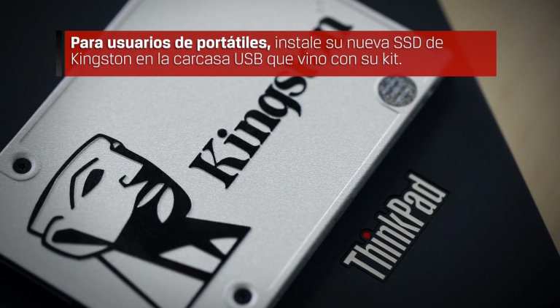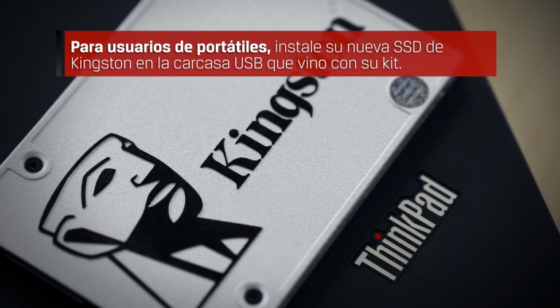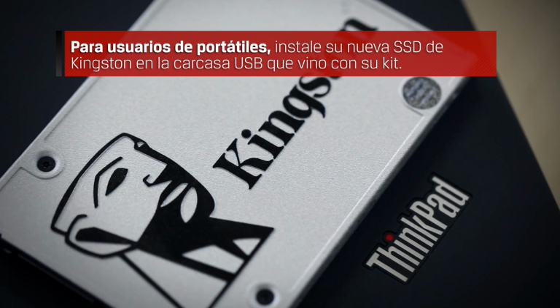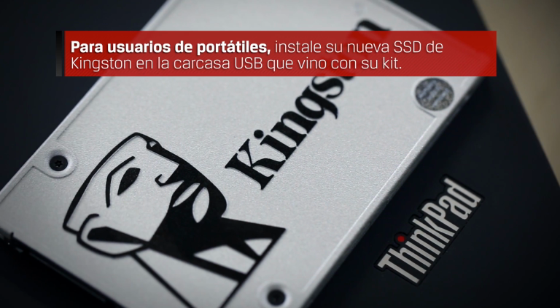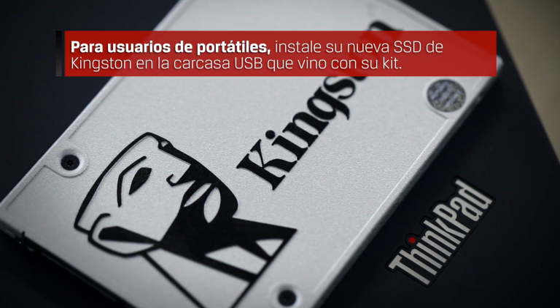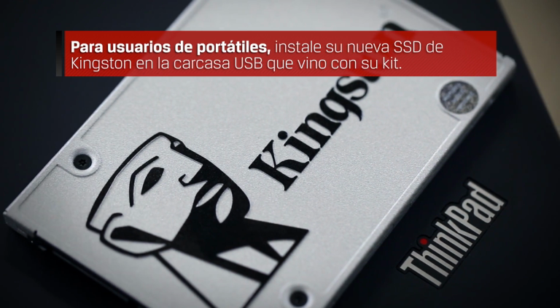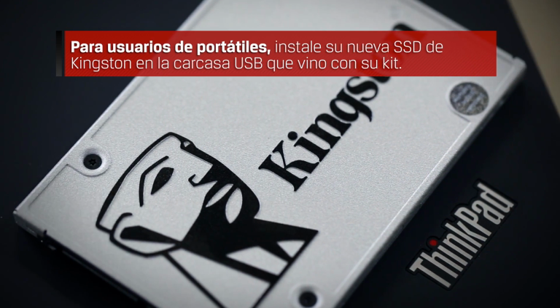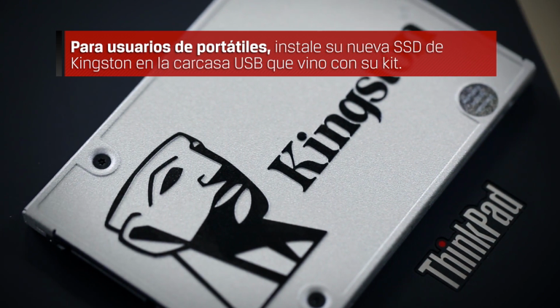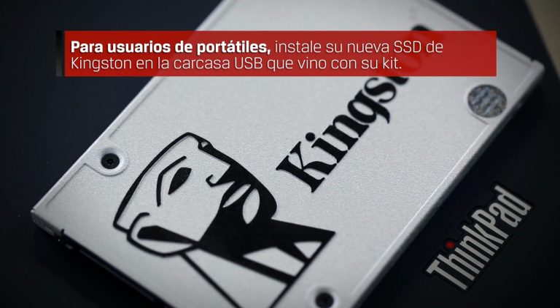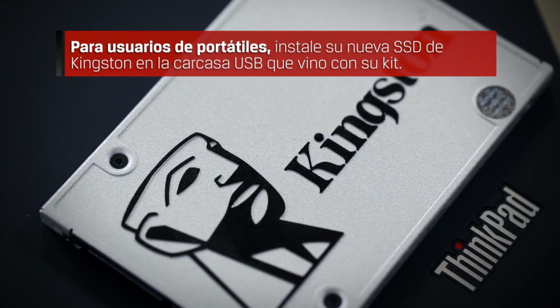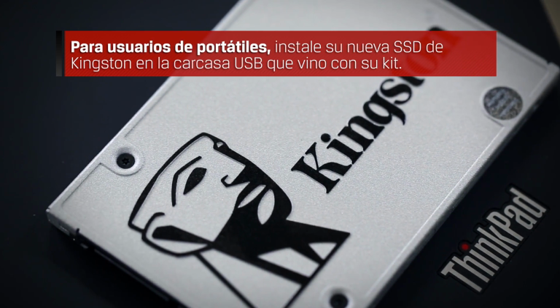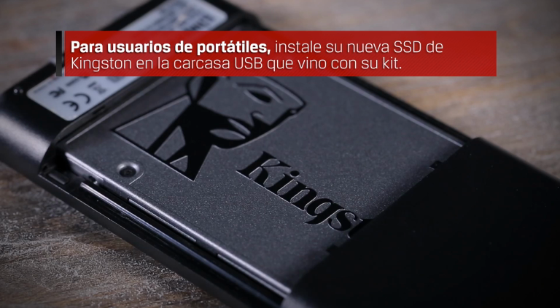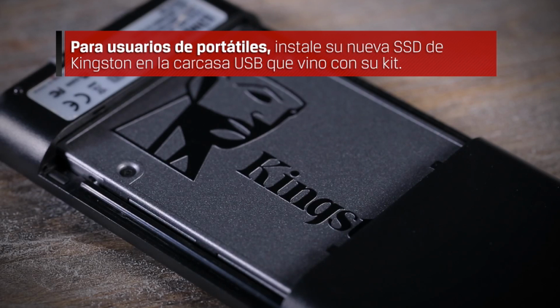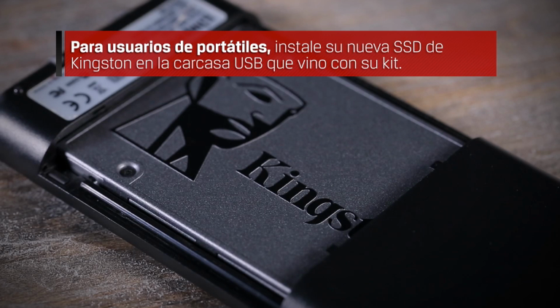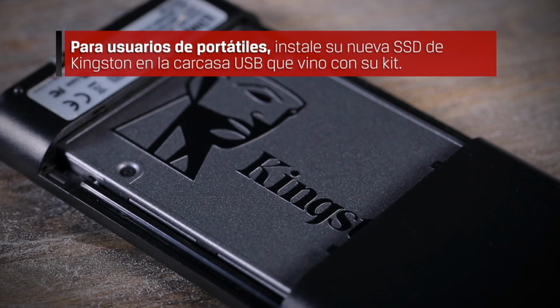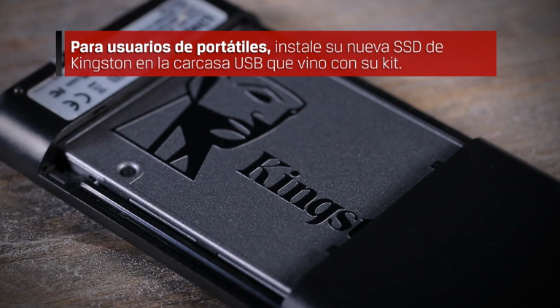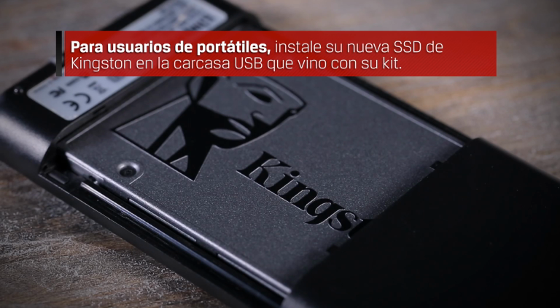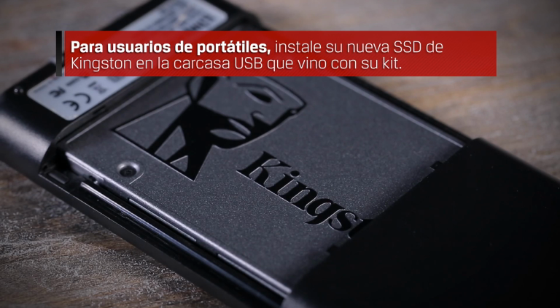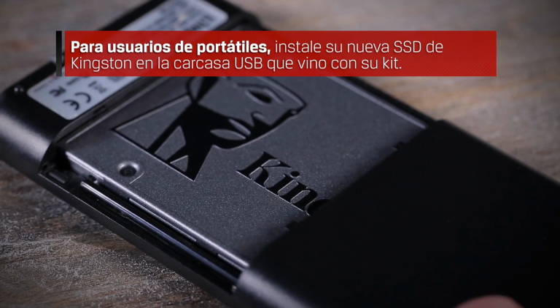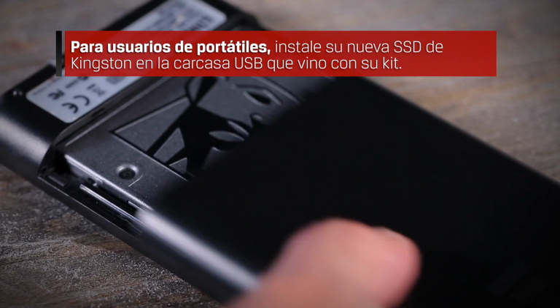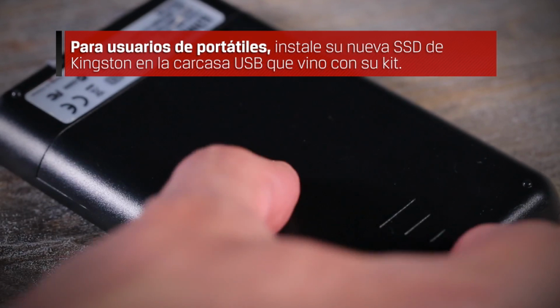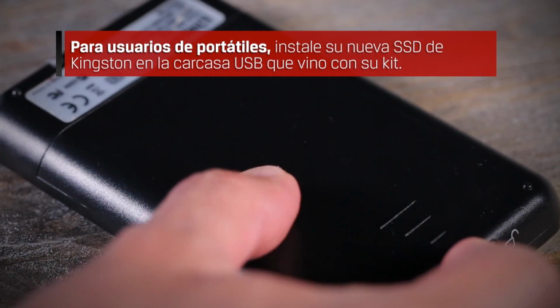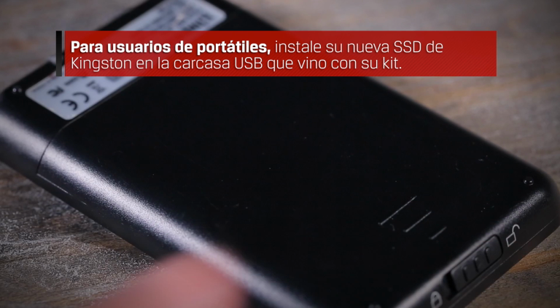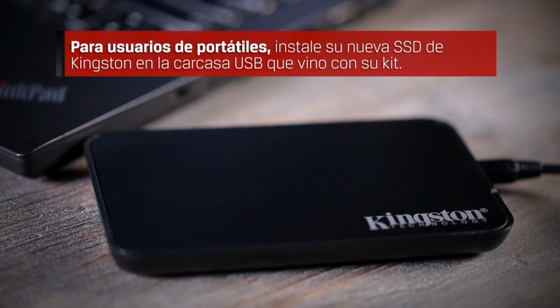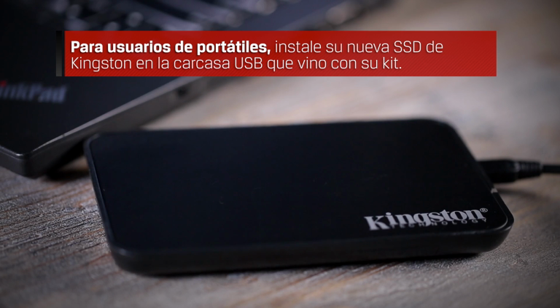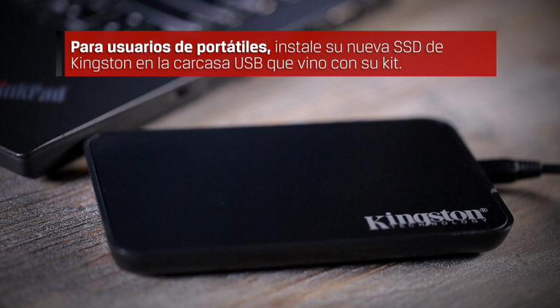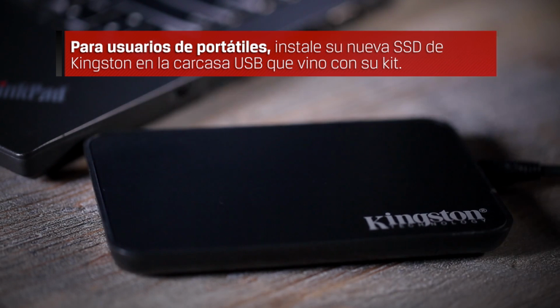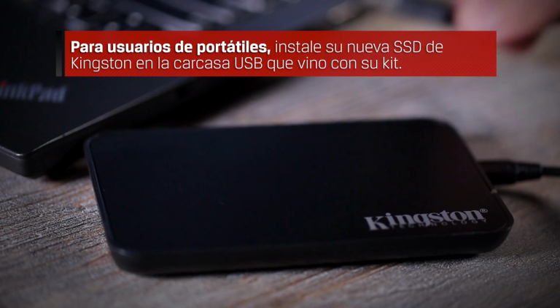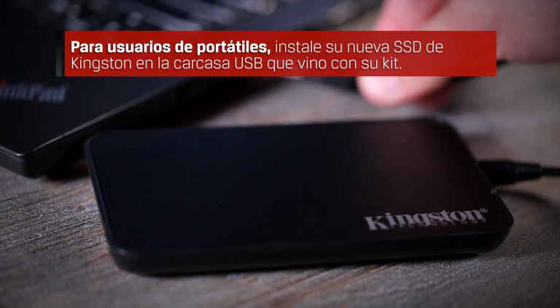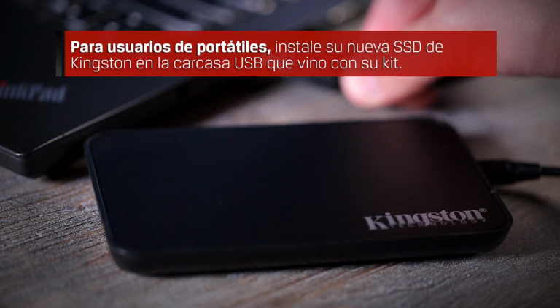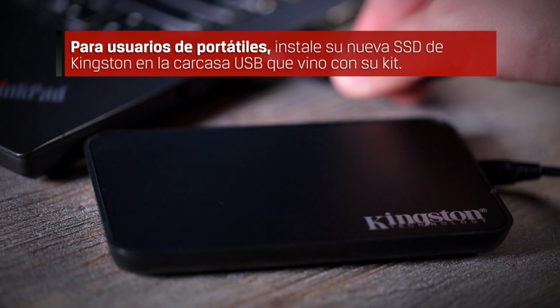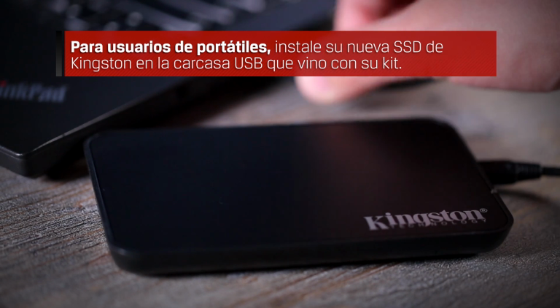For notebook users, install your new Kingston SSD in the USB enclosure that came with your bundle kit. Connect the enclosure to the notebook before starting the cloning process.